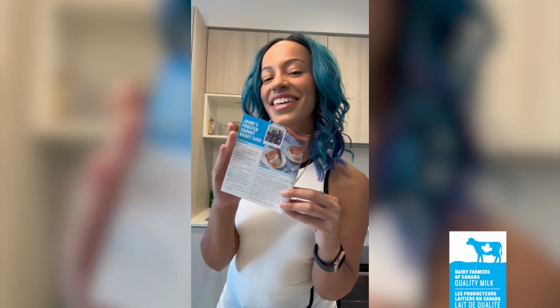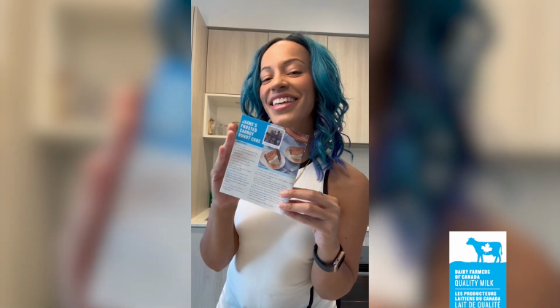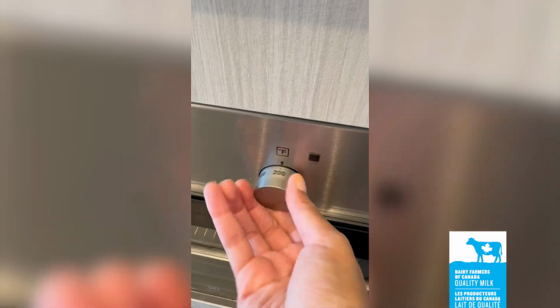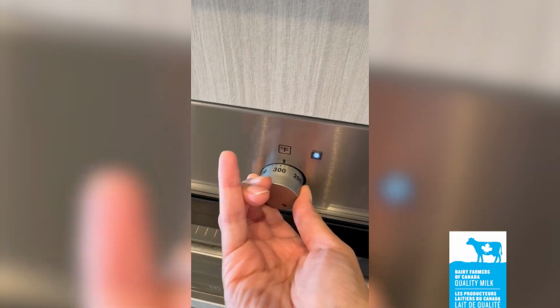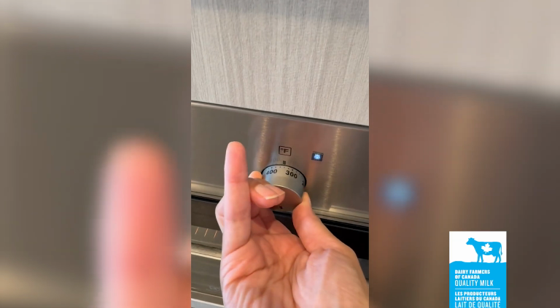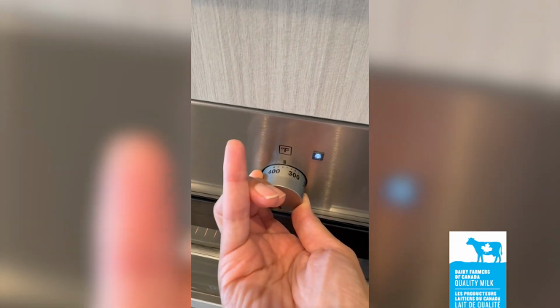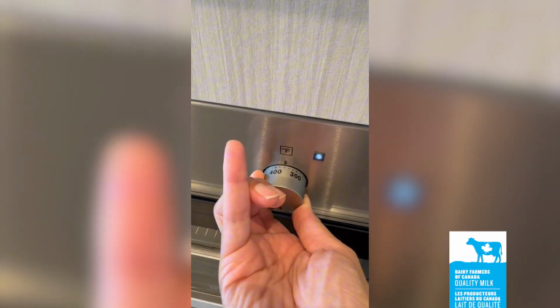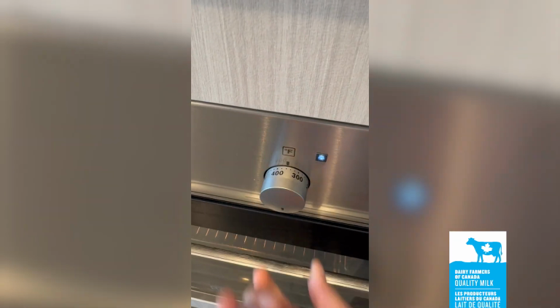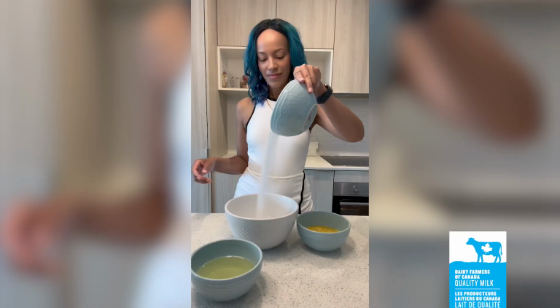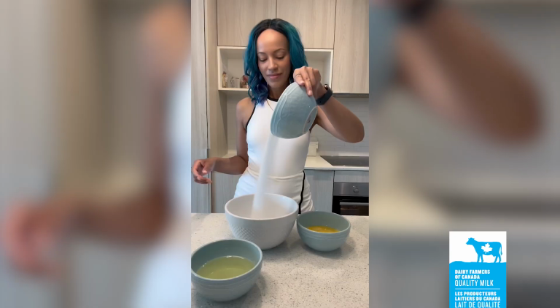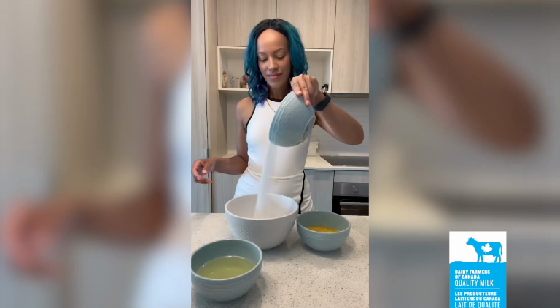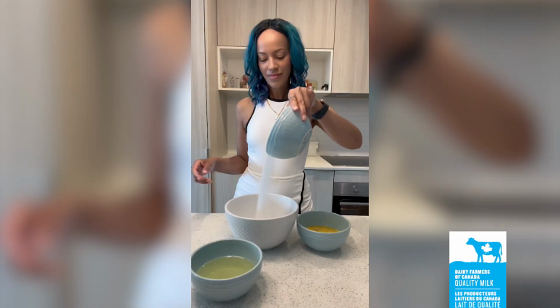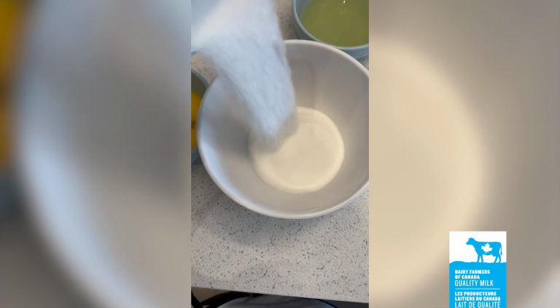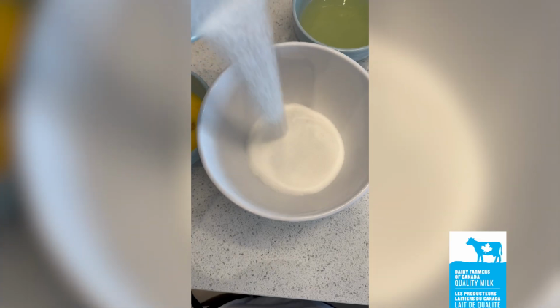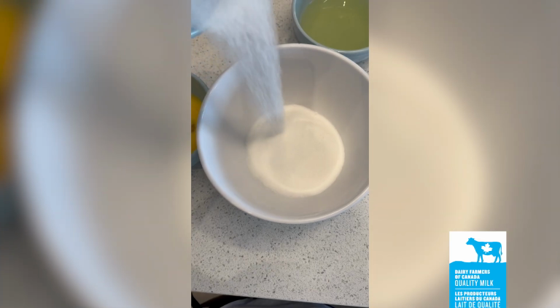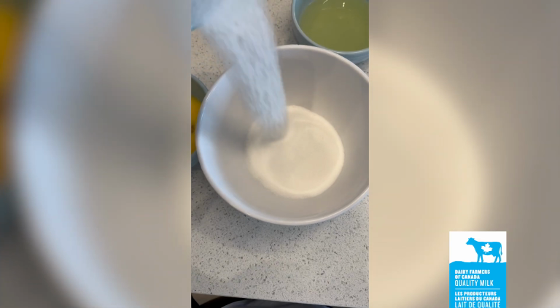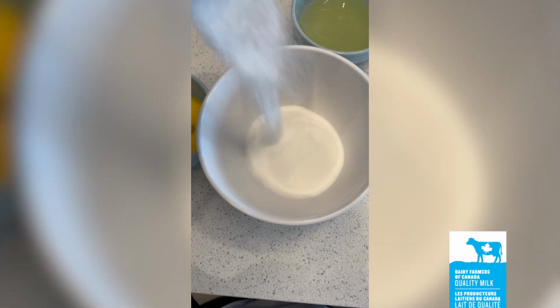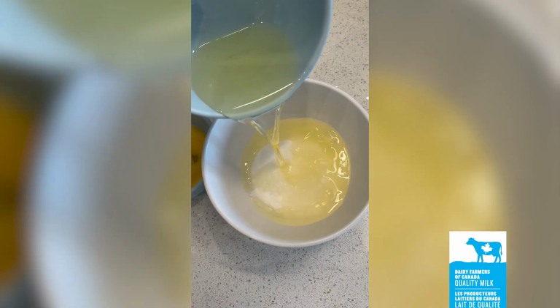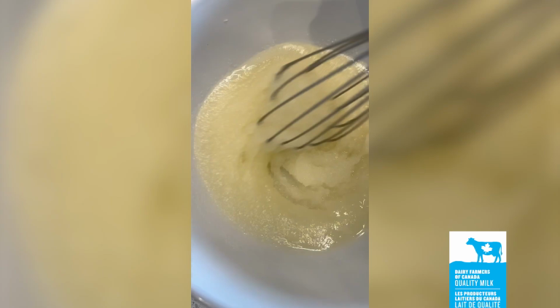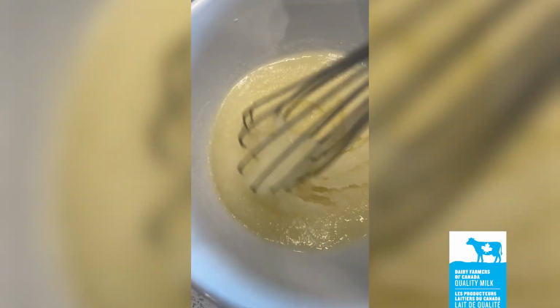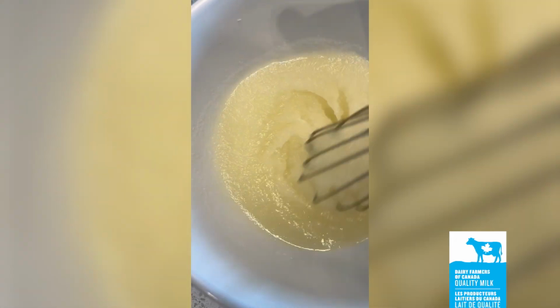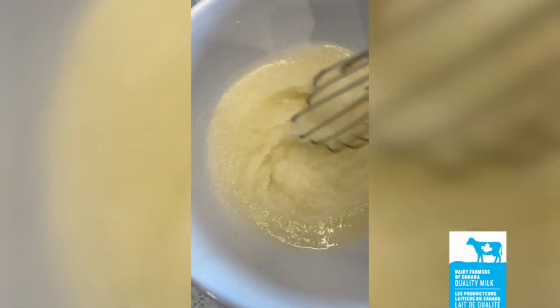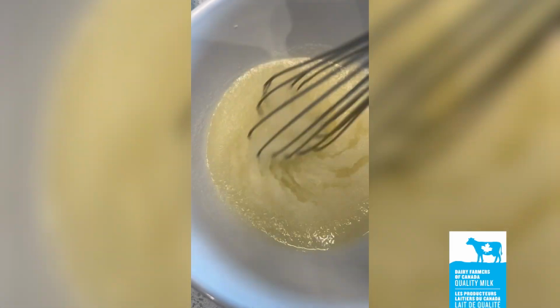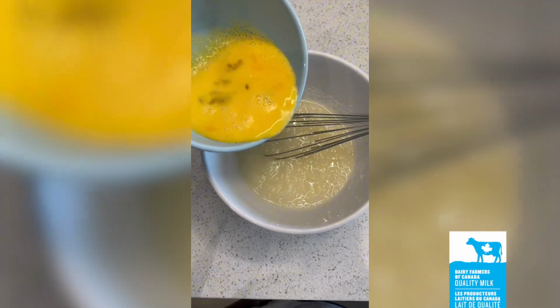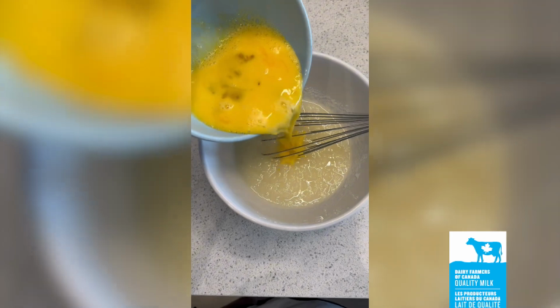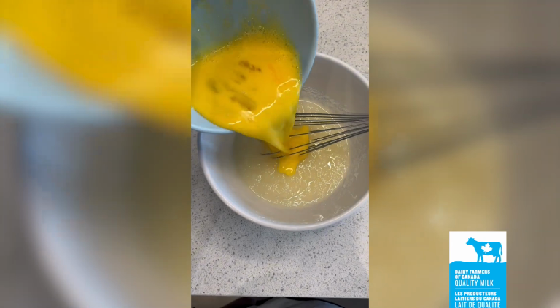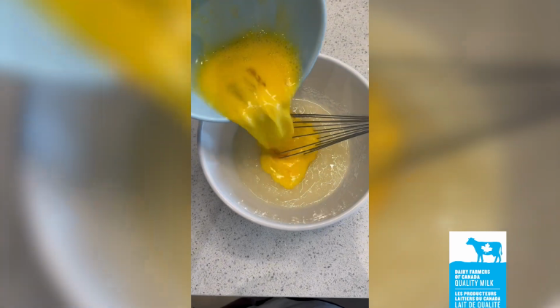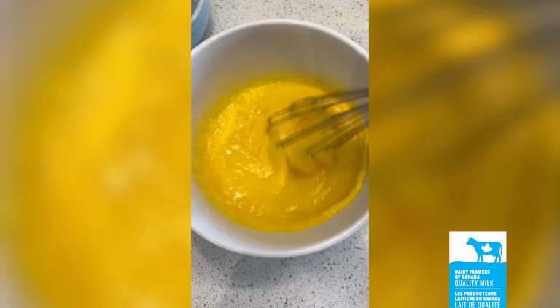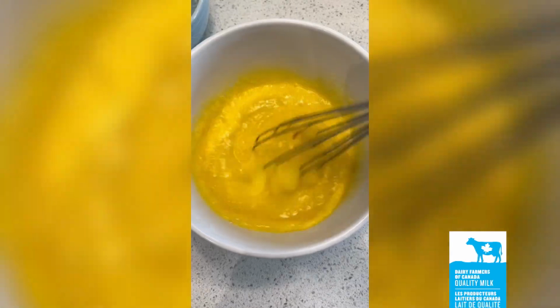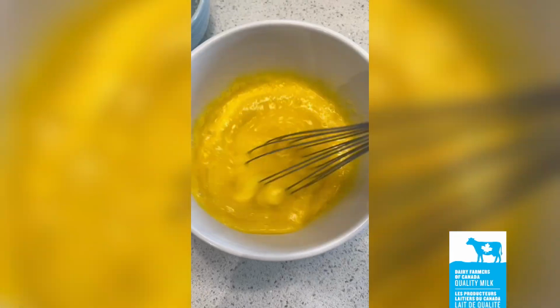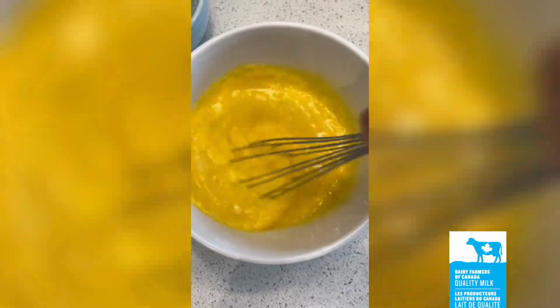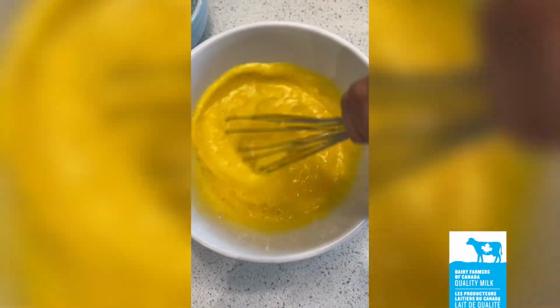Preheat your oven to 325. In a large bowl, whisk together 2 cups of sugar and 1½ cups of vegetable oil, then whisk in 4 beaten eggs.